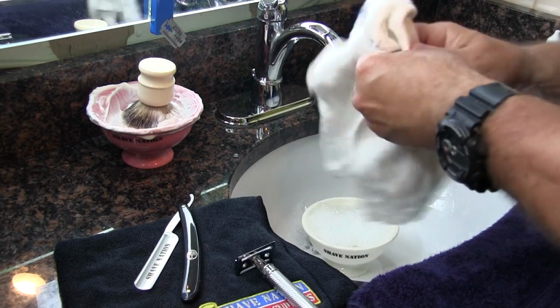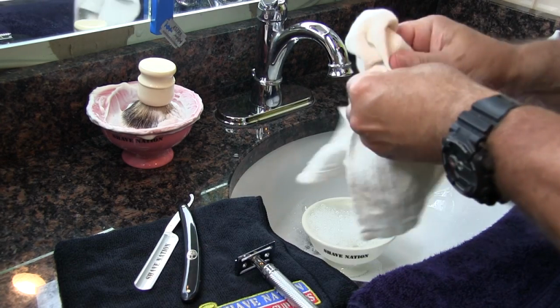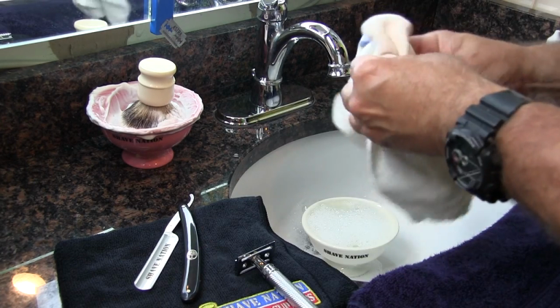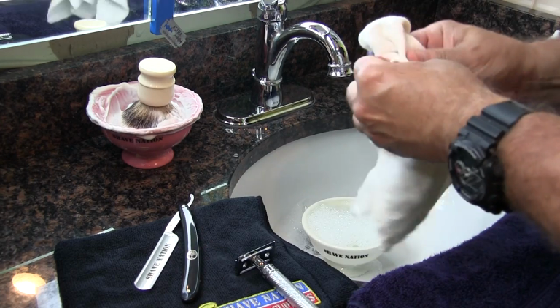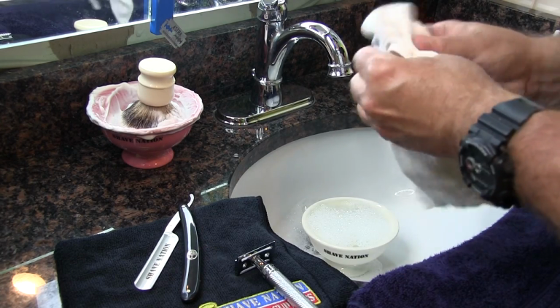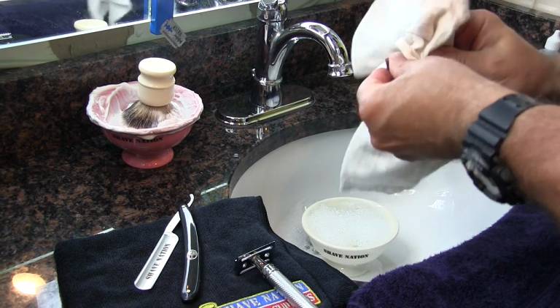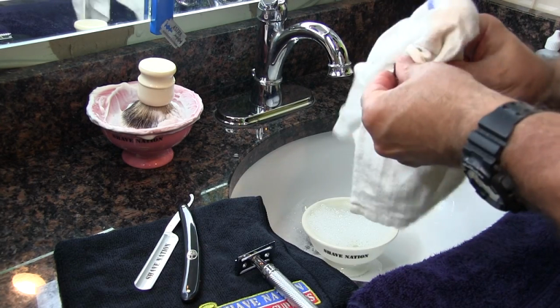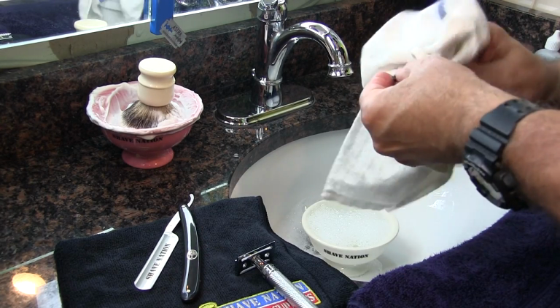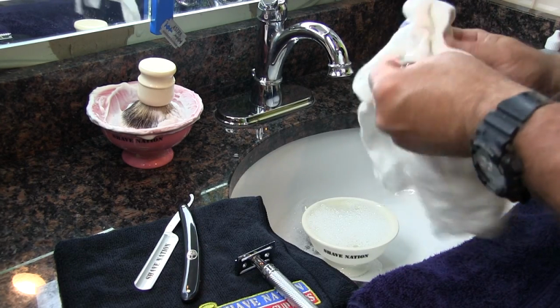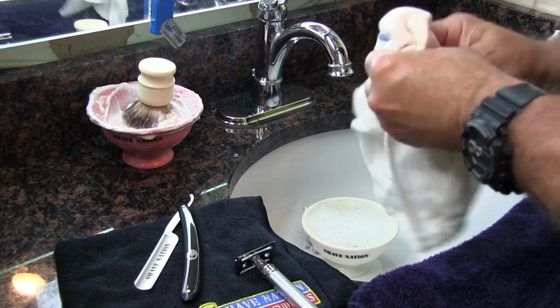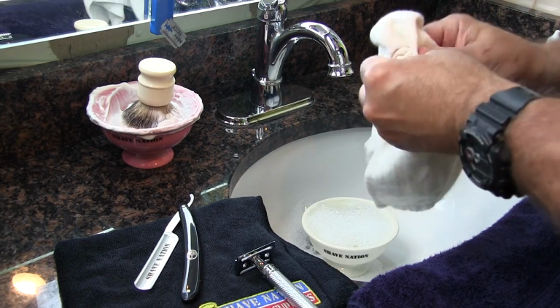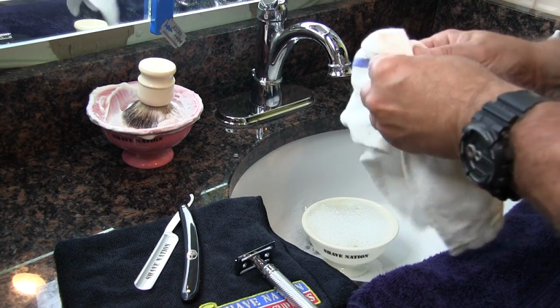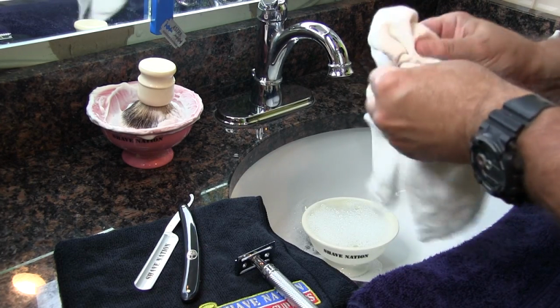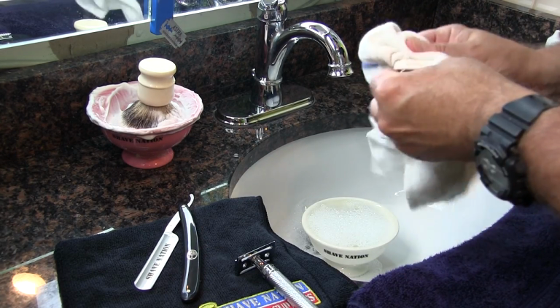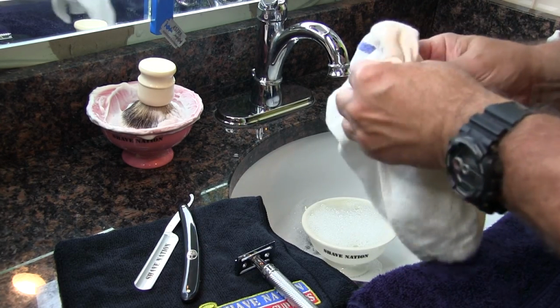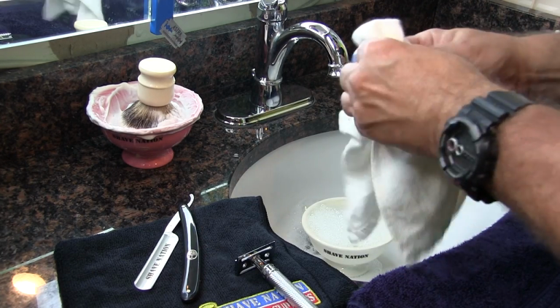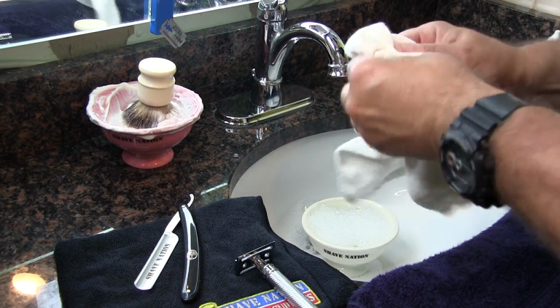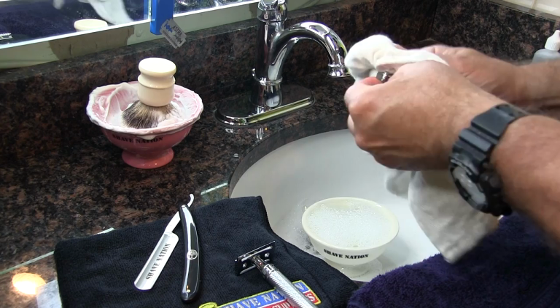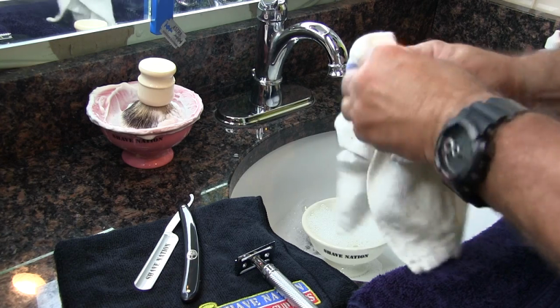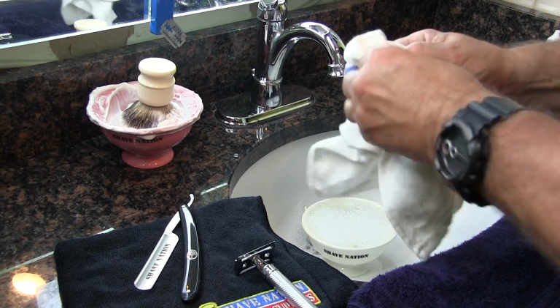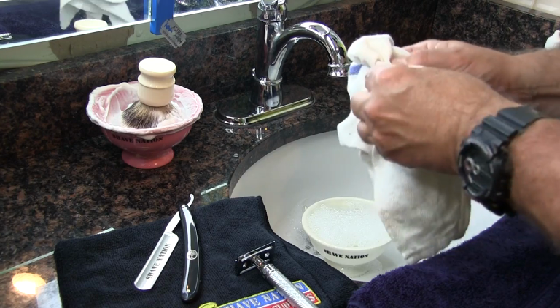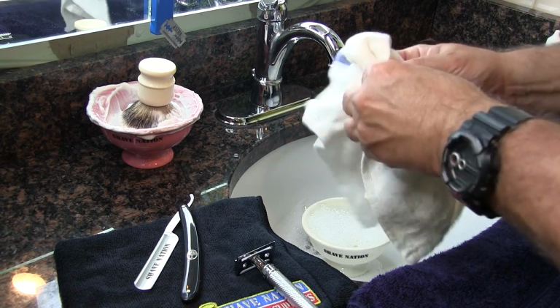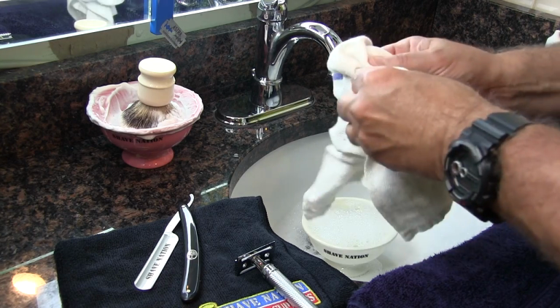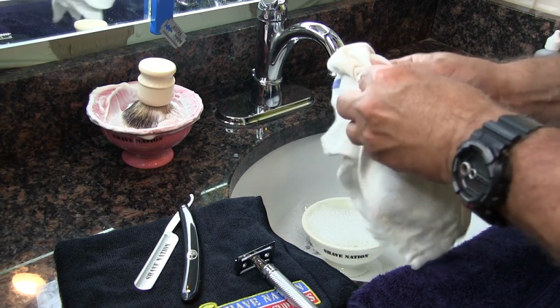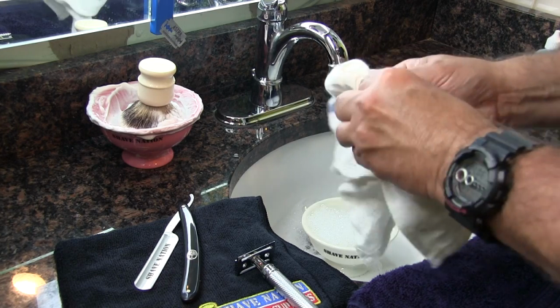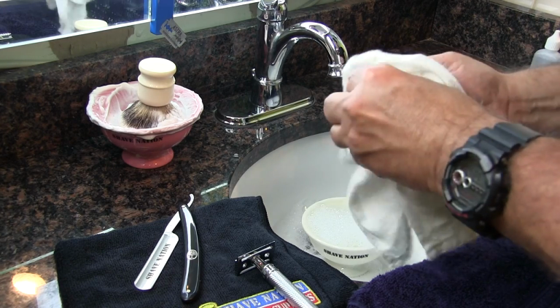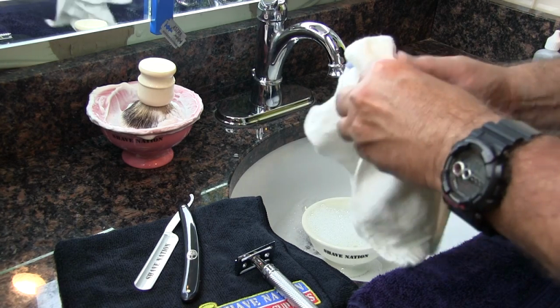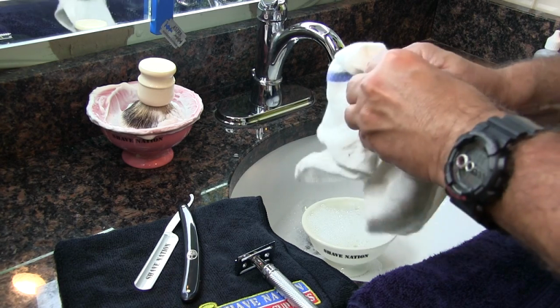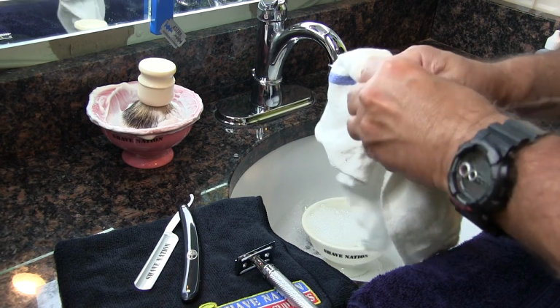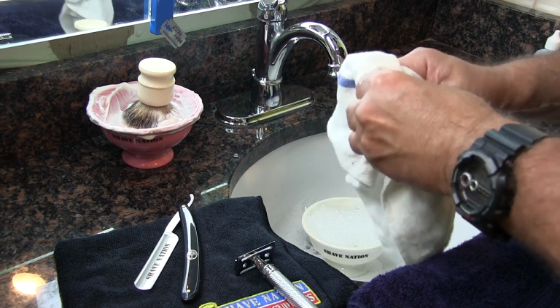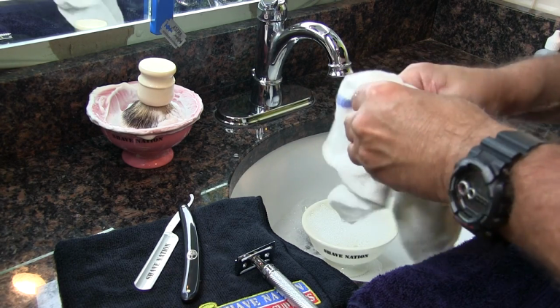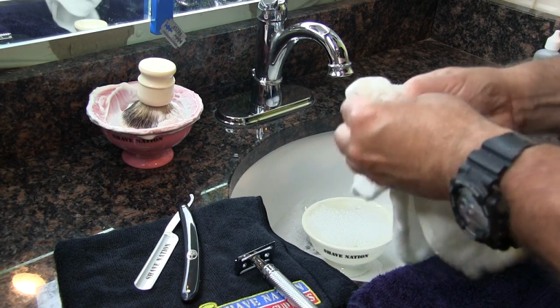This is a blue striped barber towel — really good to have around. It's lint-free, great for cleaning.